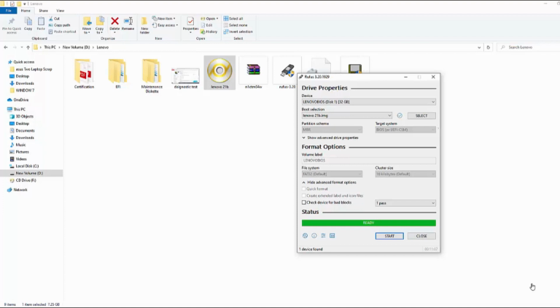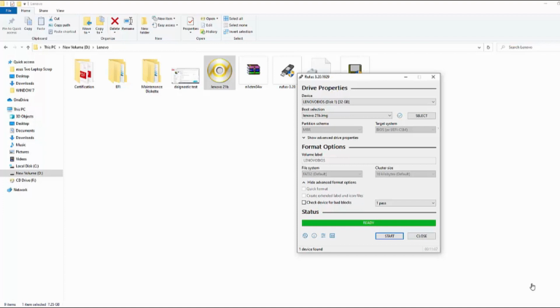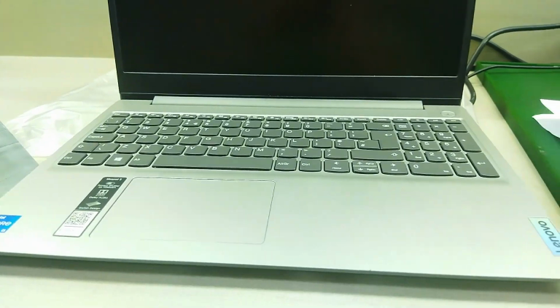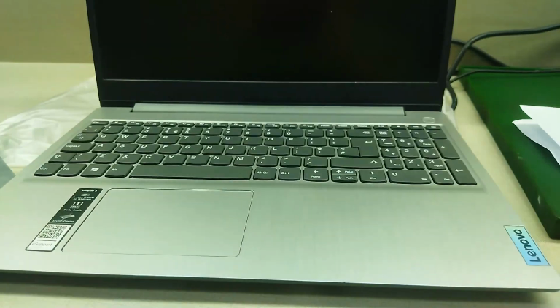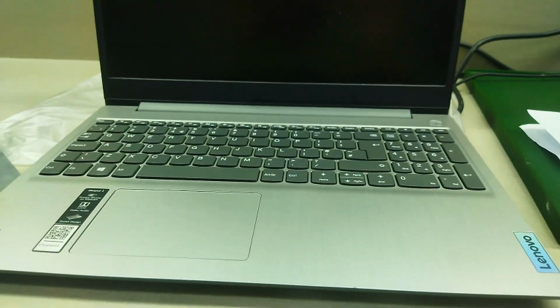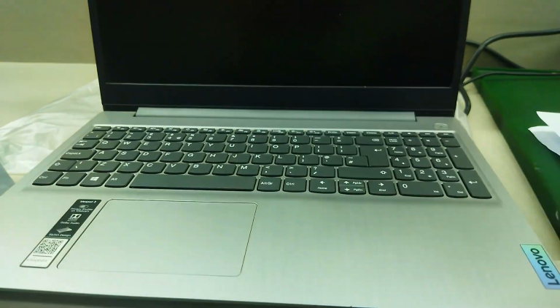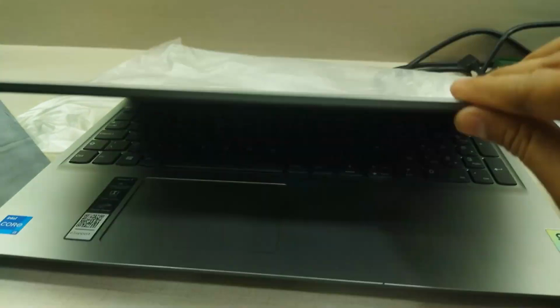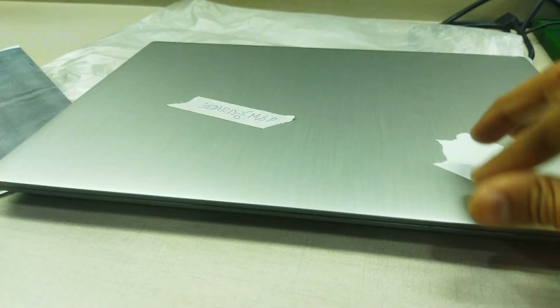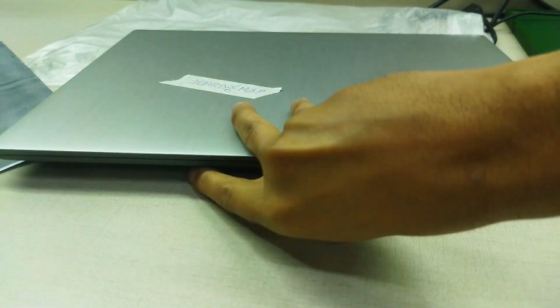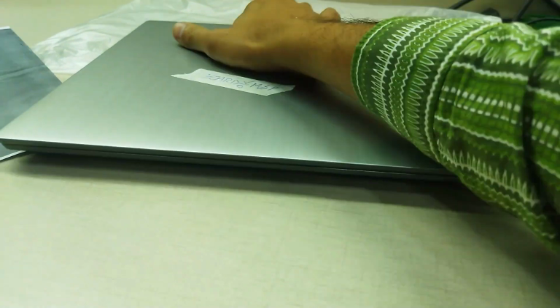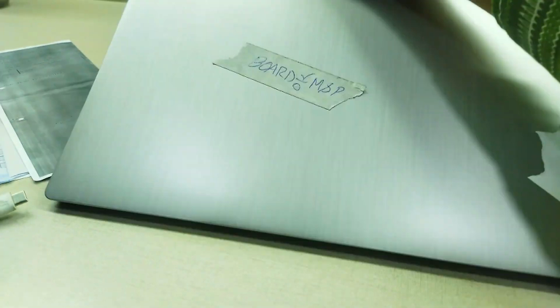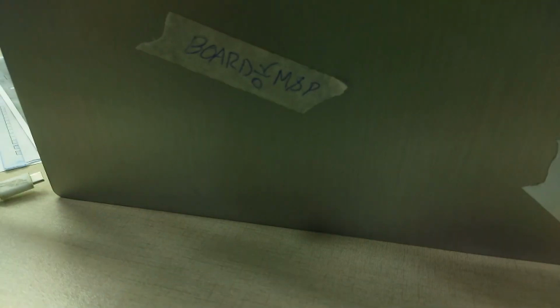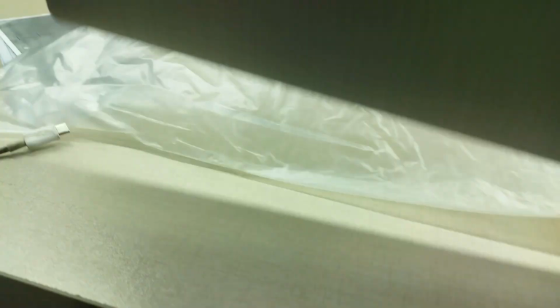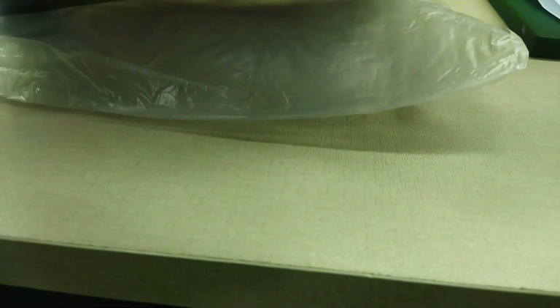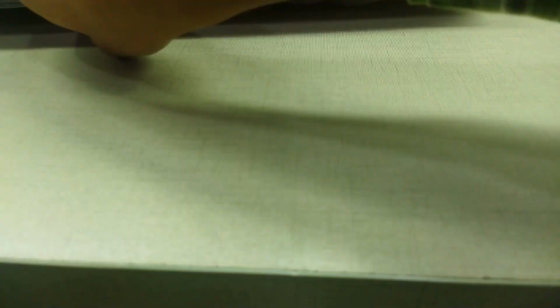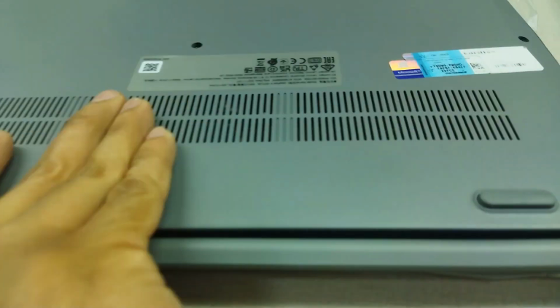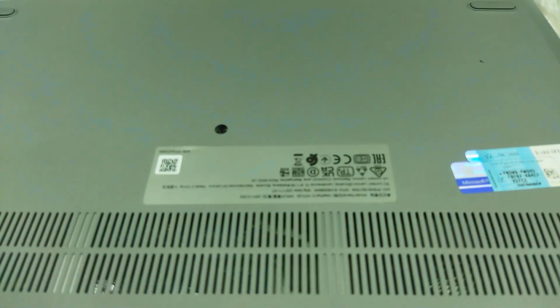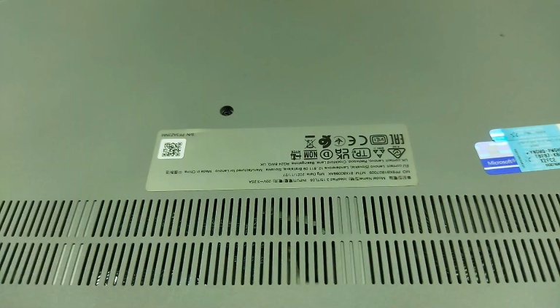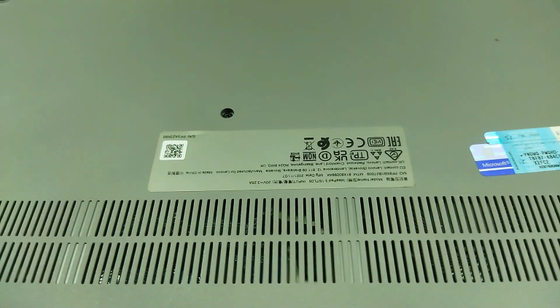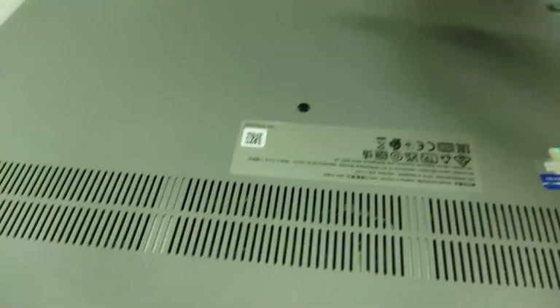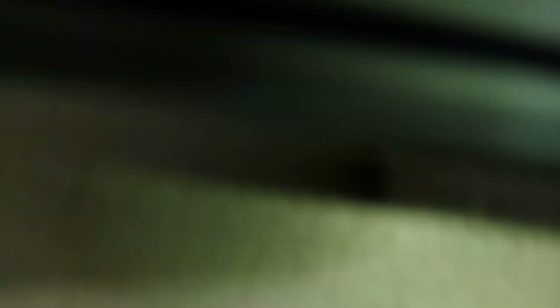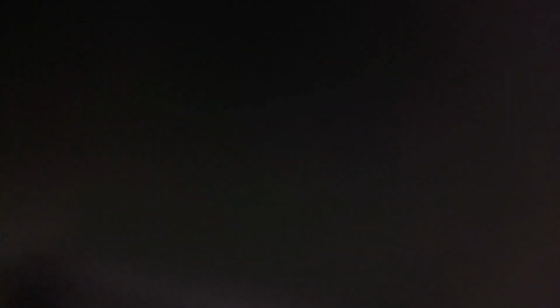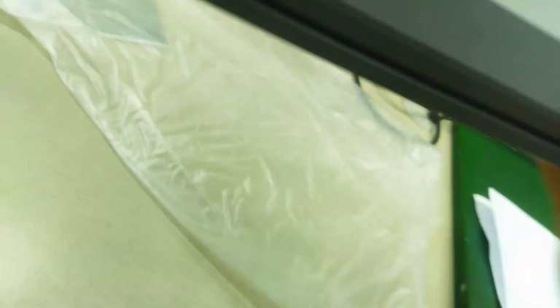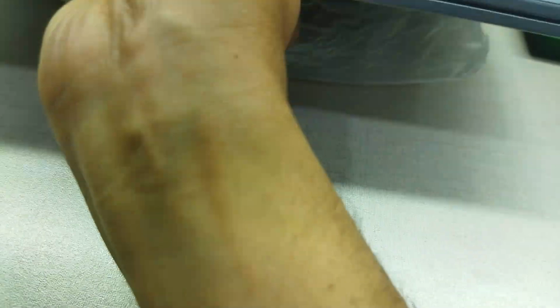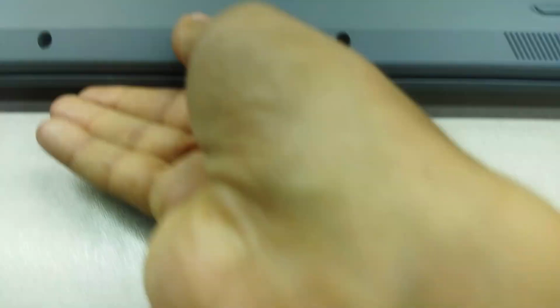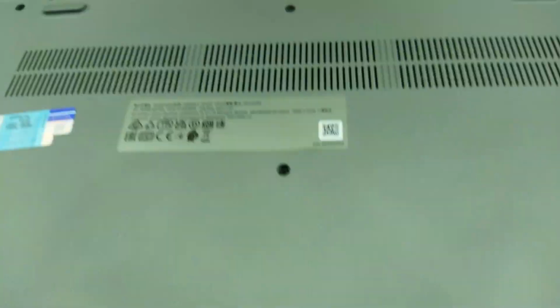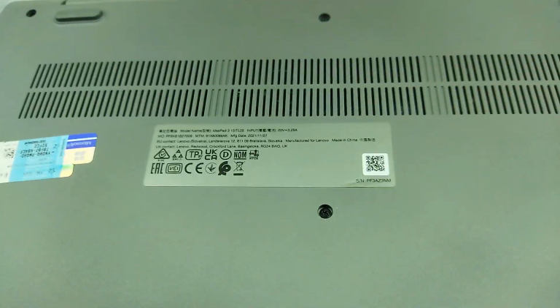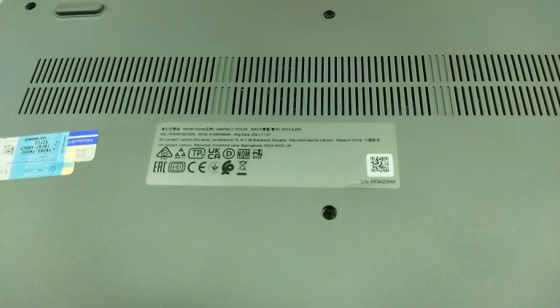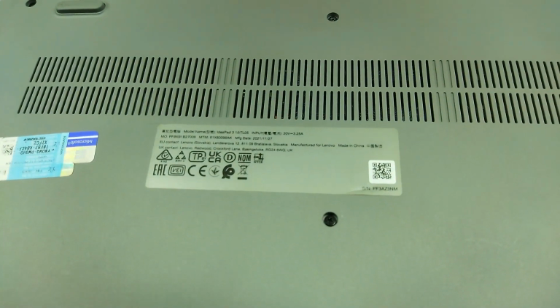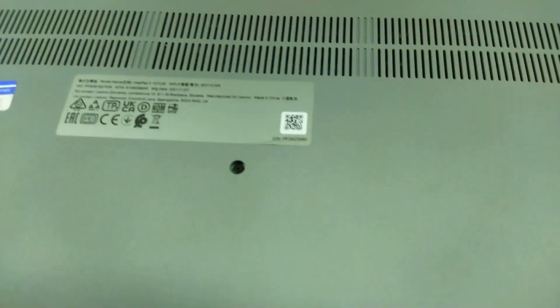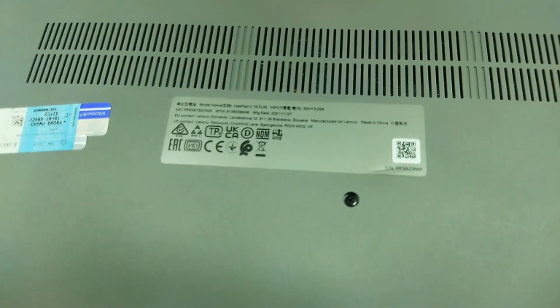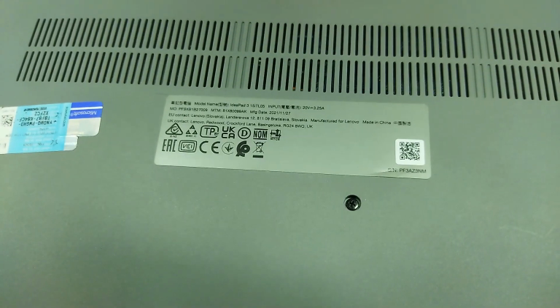Once the bootable USB is created successfully, note down the serial number, MTM number, and model number.